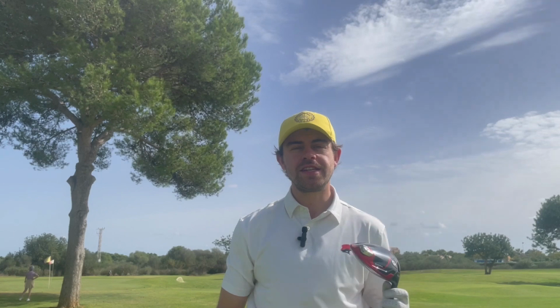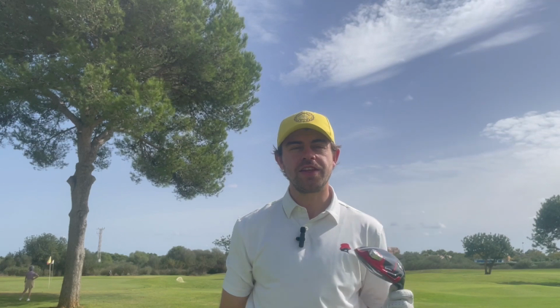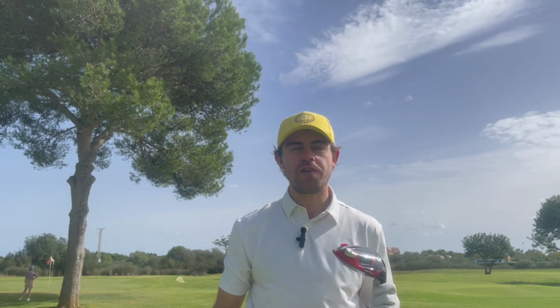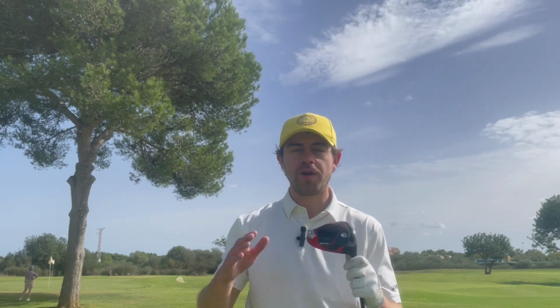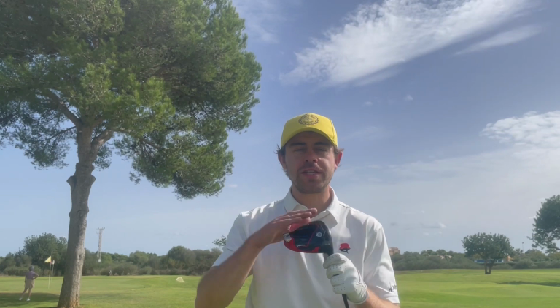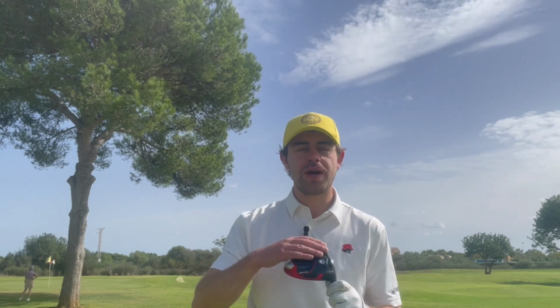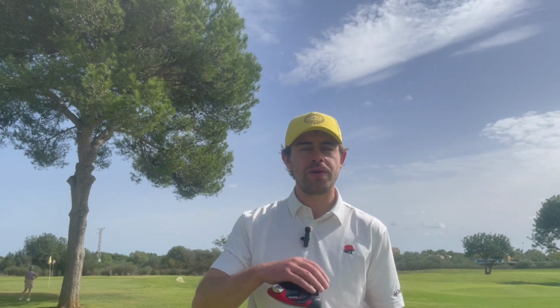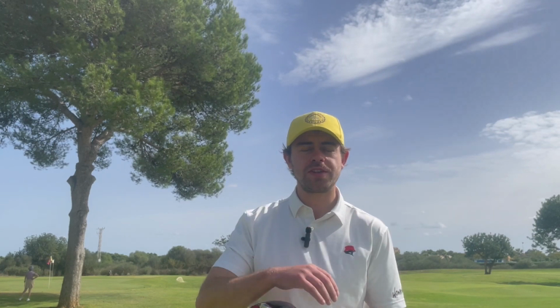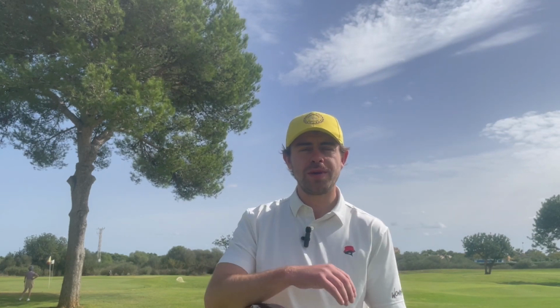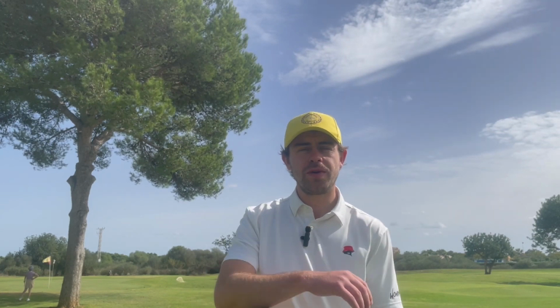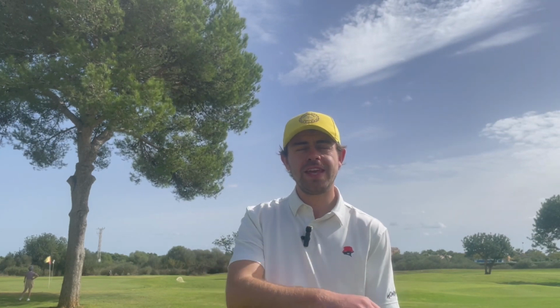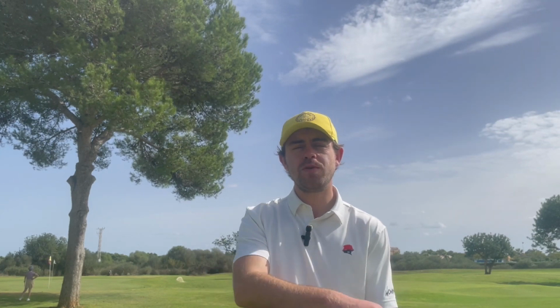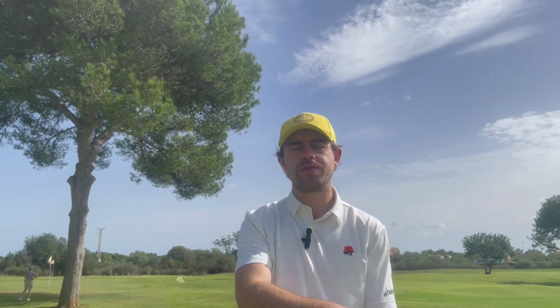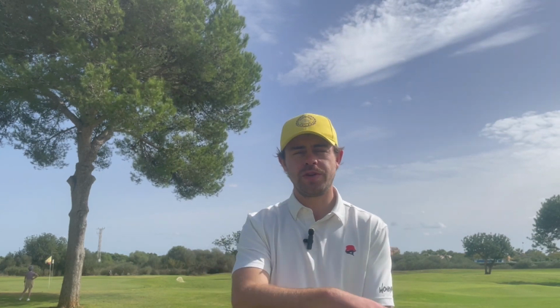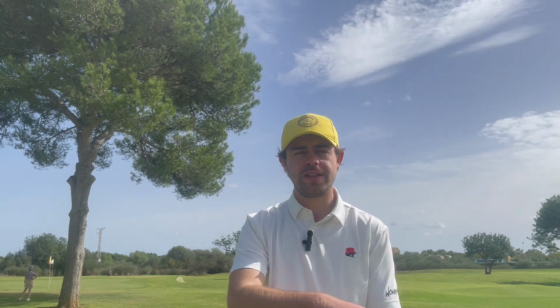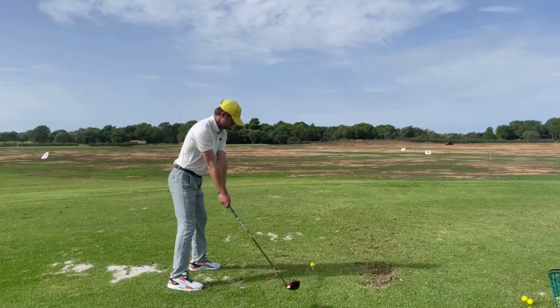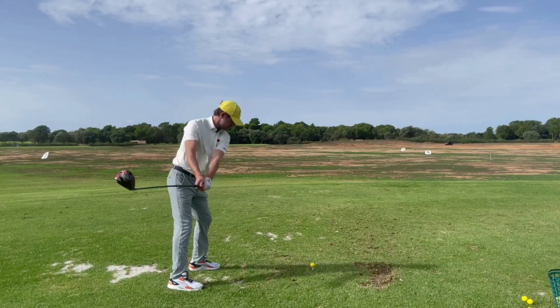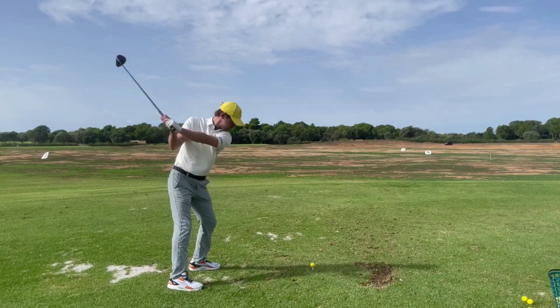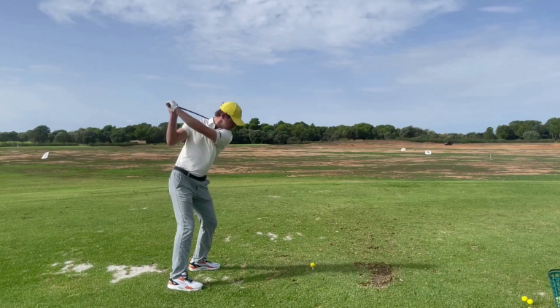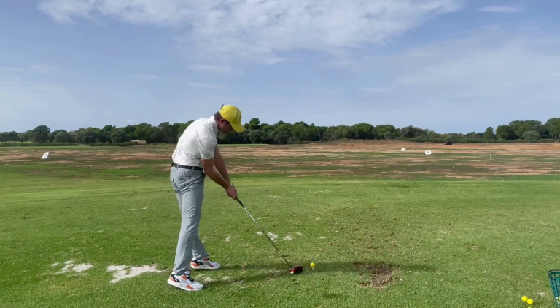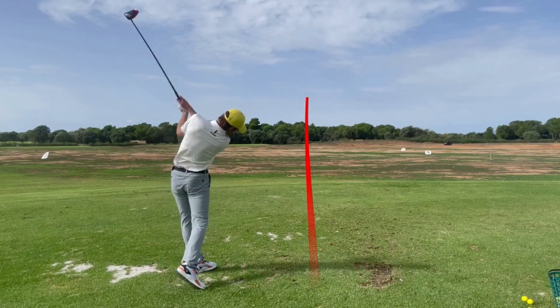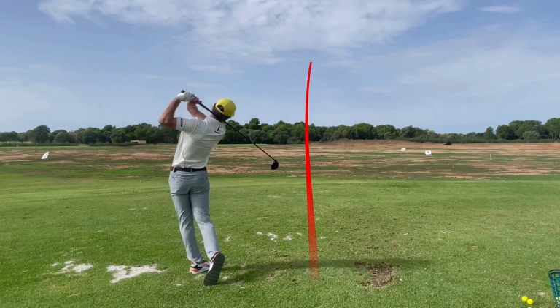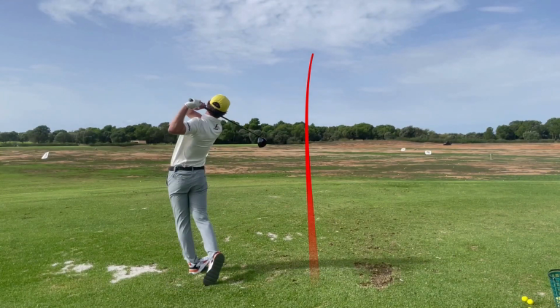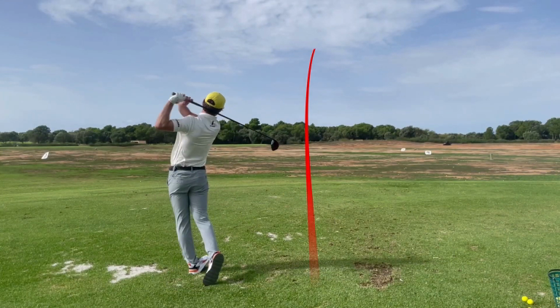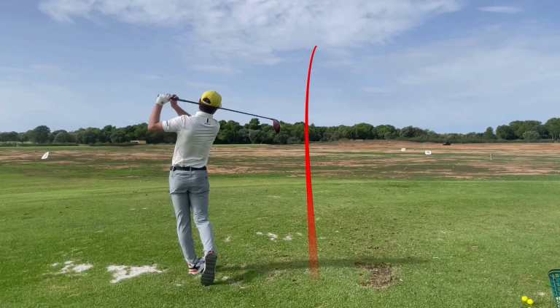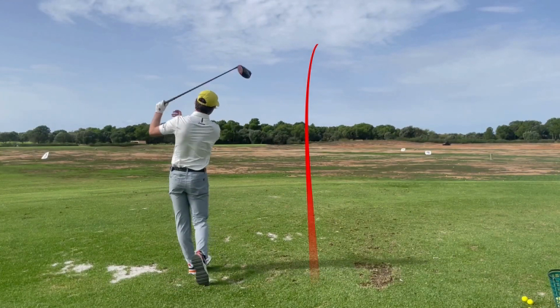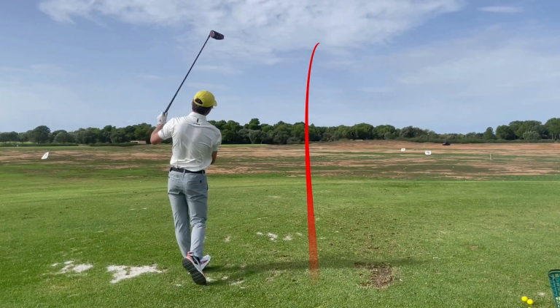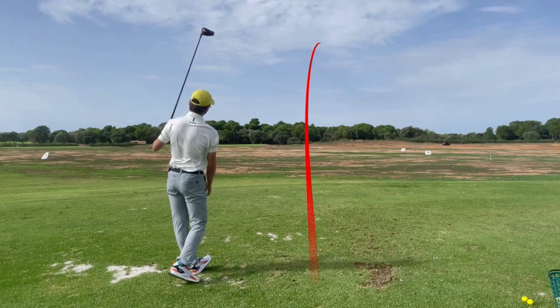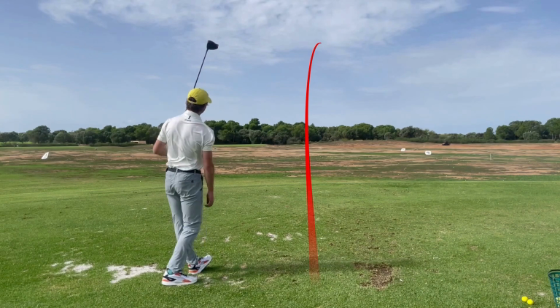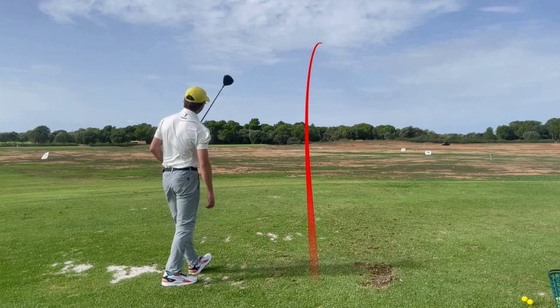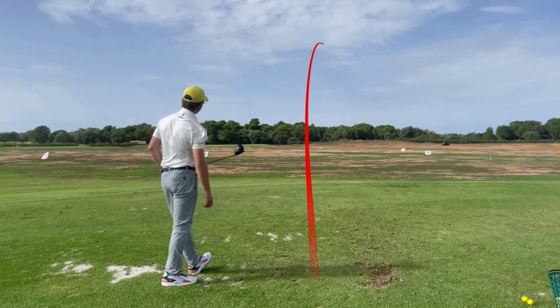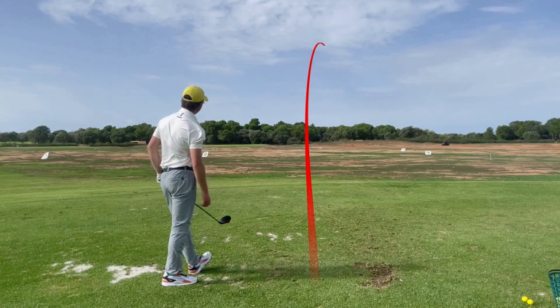Slicing the golf ball with this bad boy has got to be one of the most frustrating things in golf, especially if it's on the first tee and there's out of bounds all down the right.